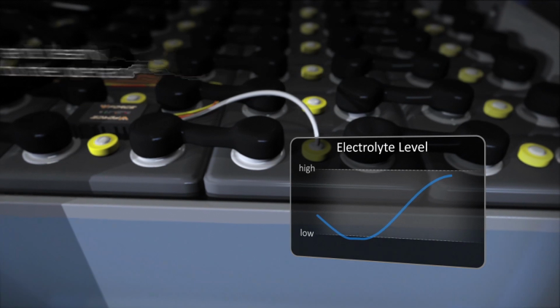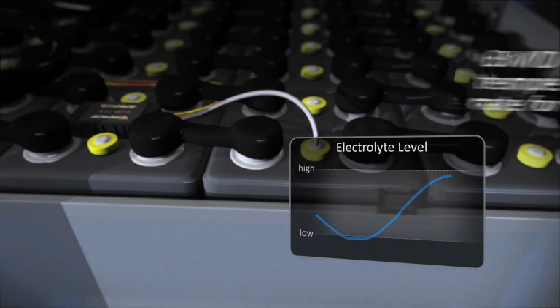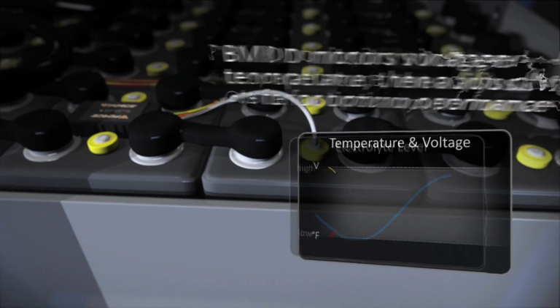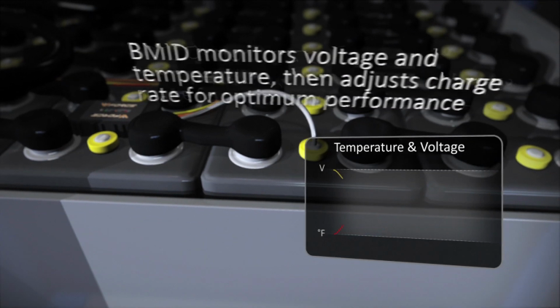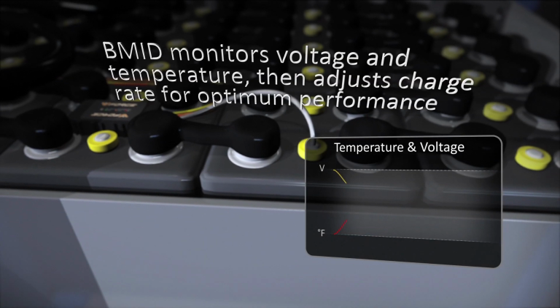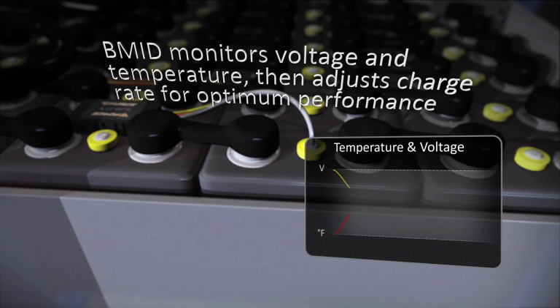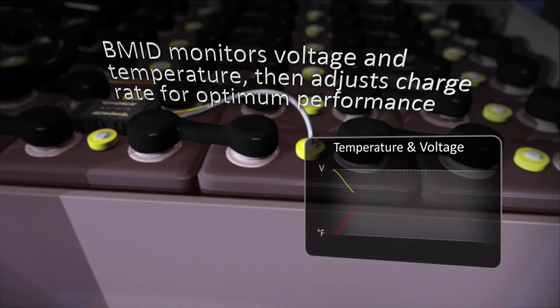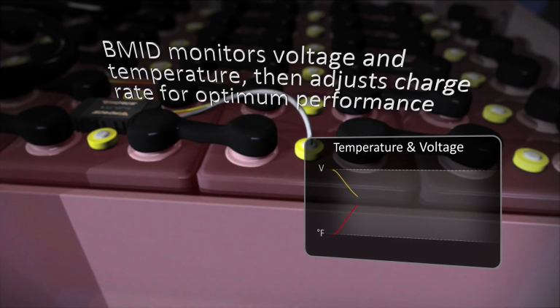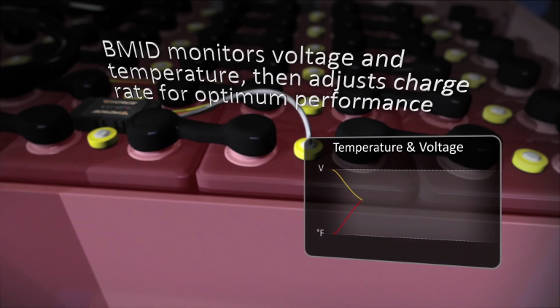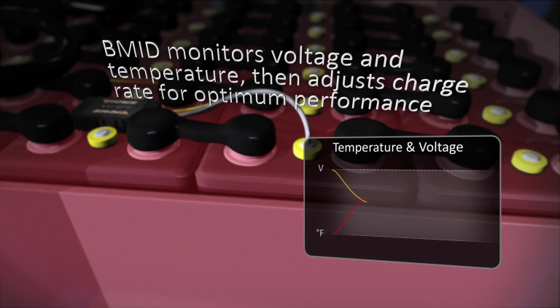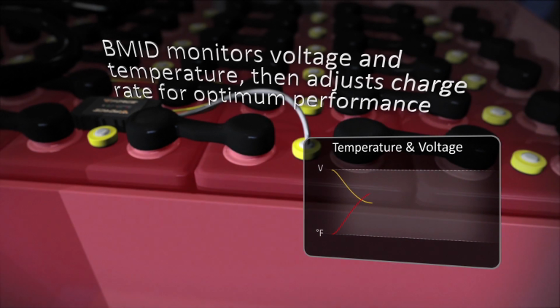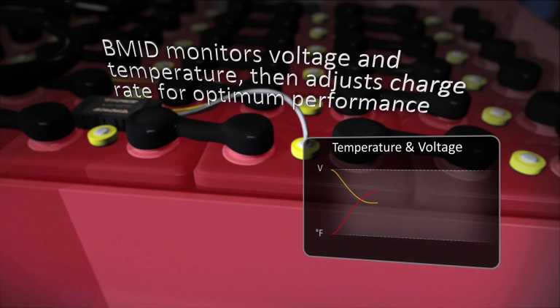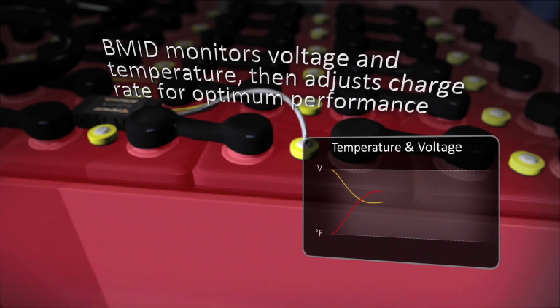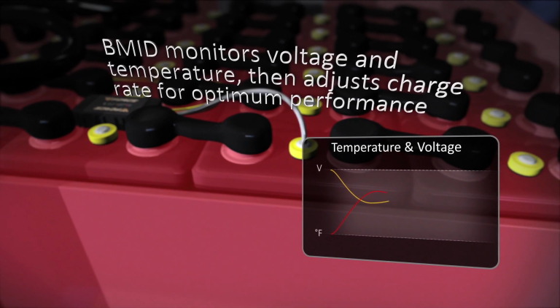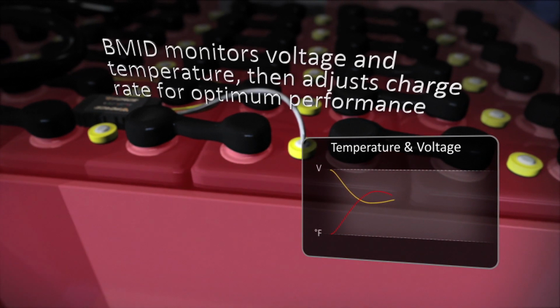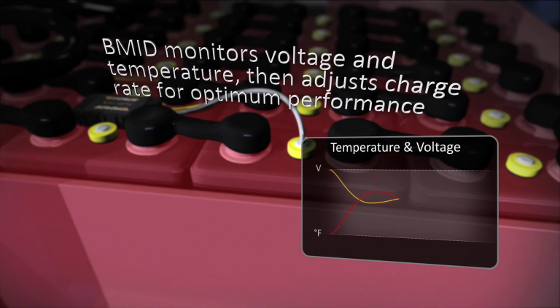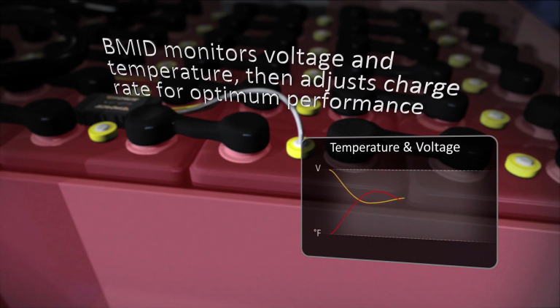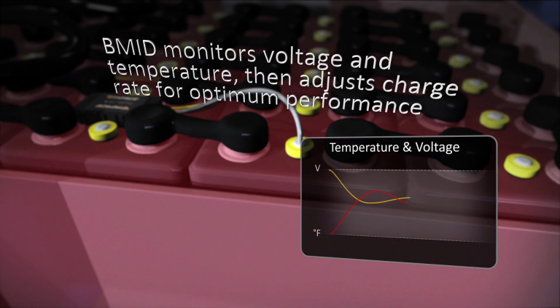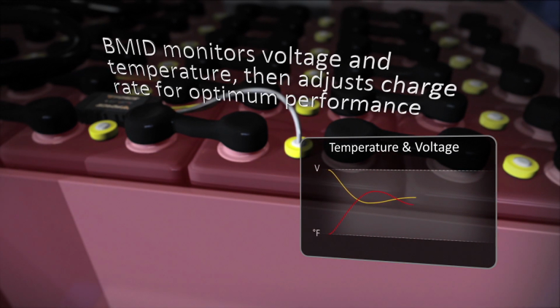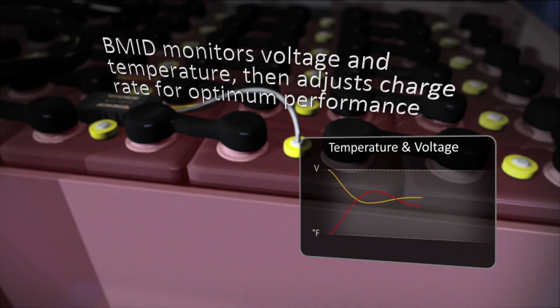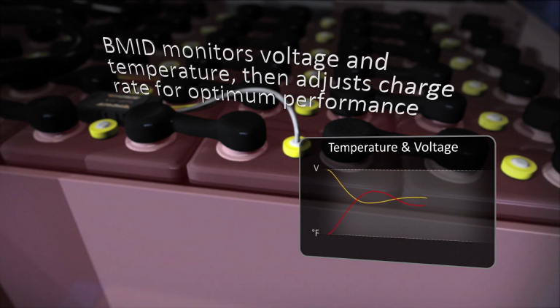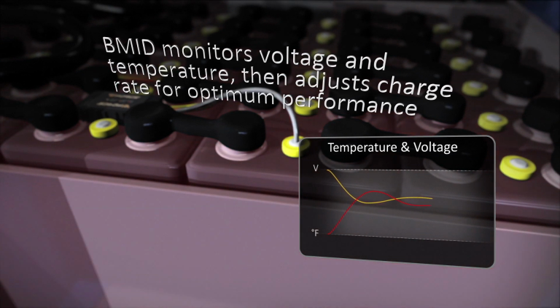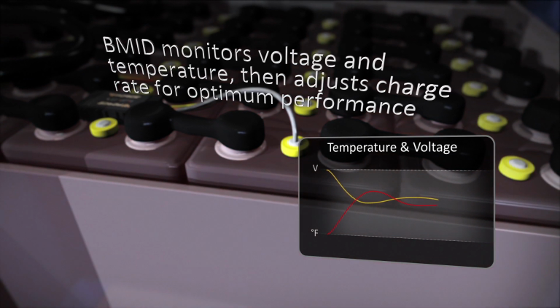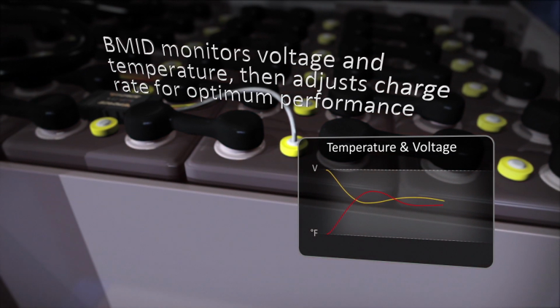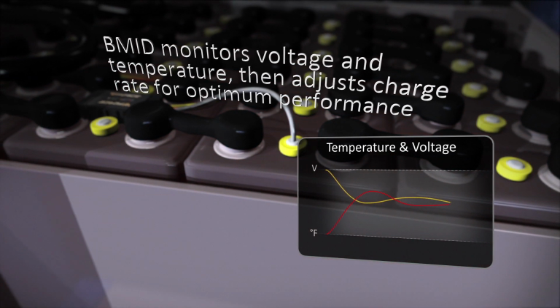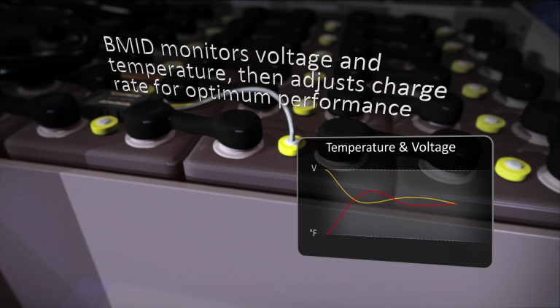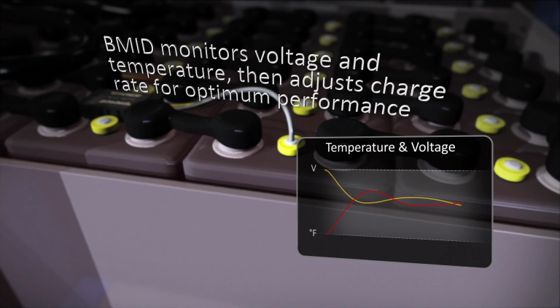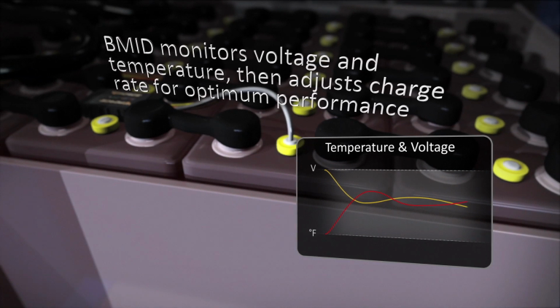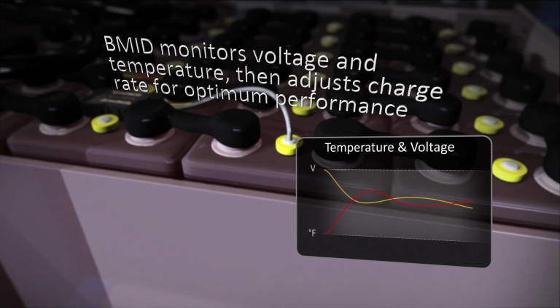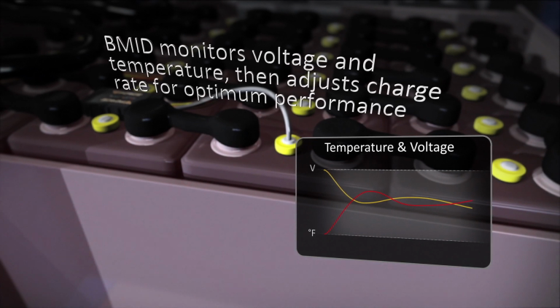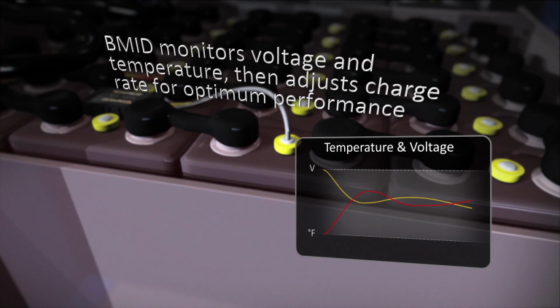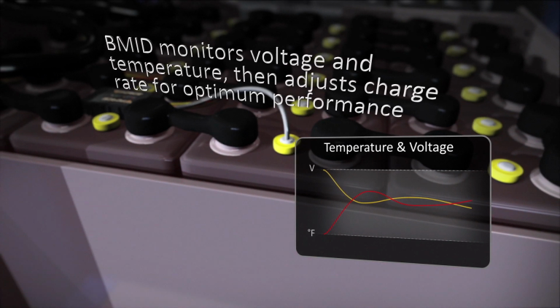The B-MID monitors voltage and temperature, then adjusts the charge rate for optimum performance.